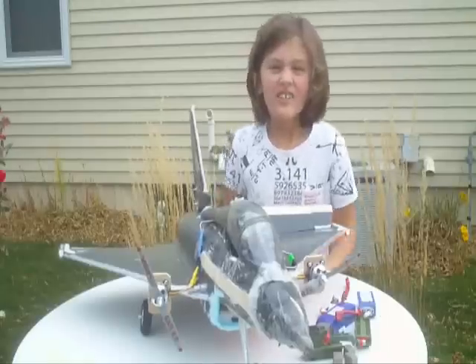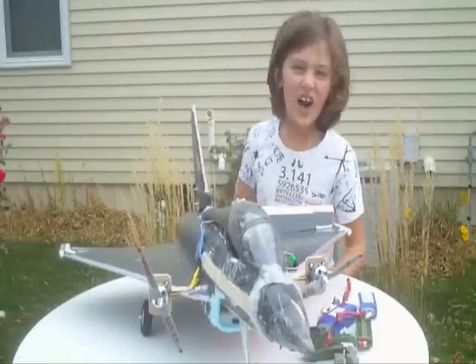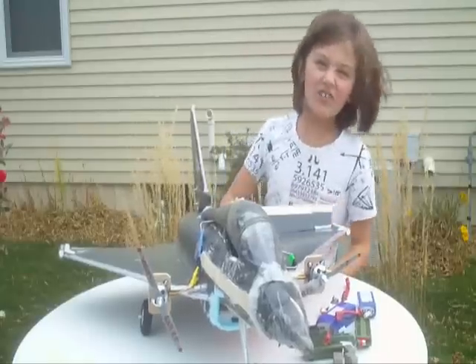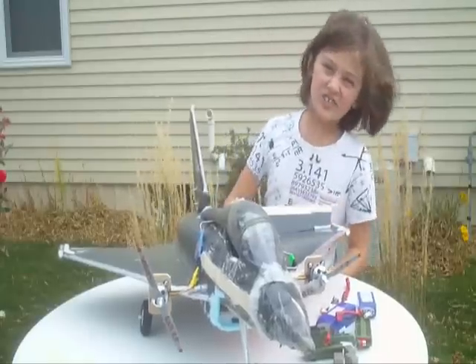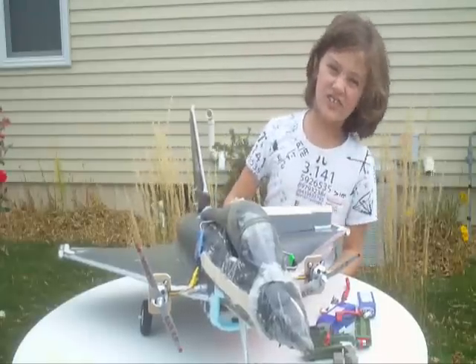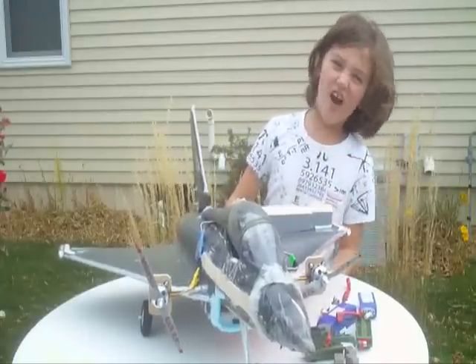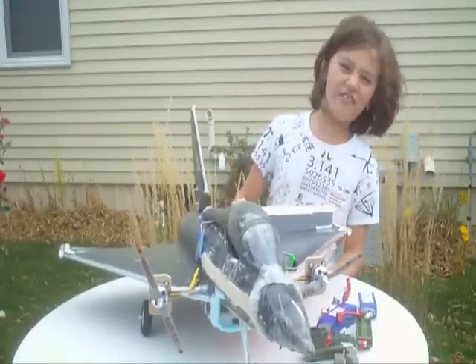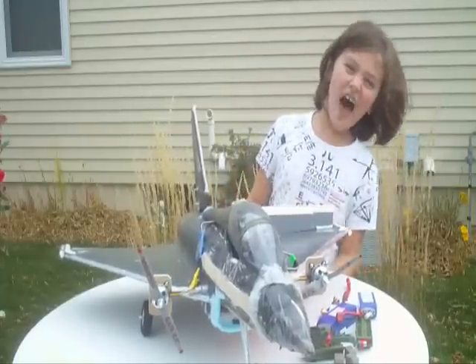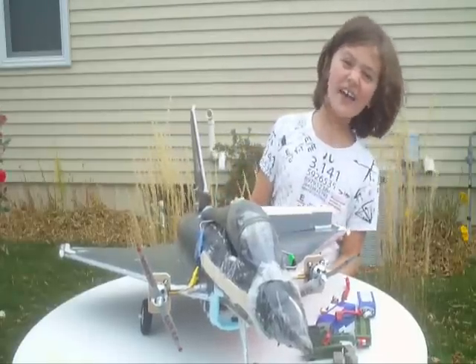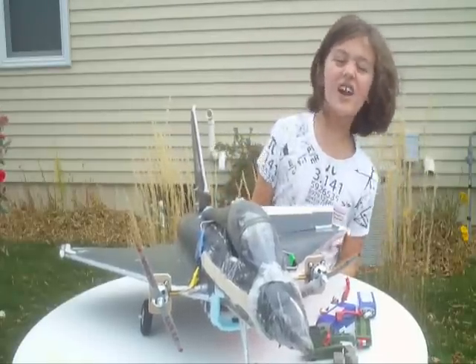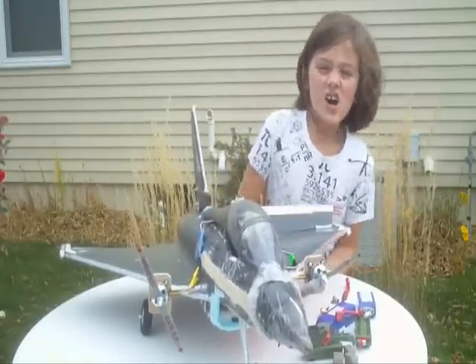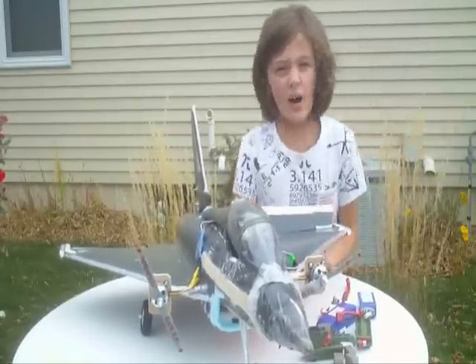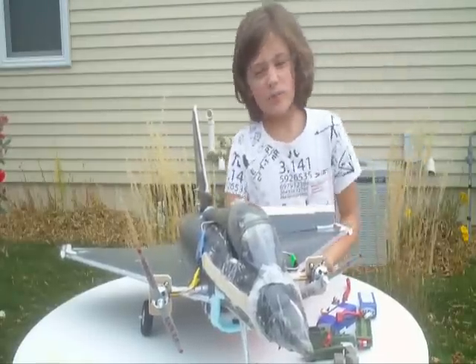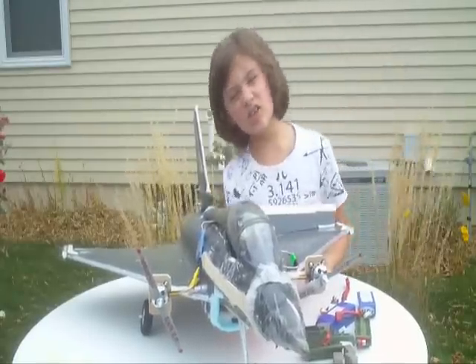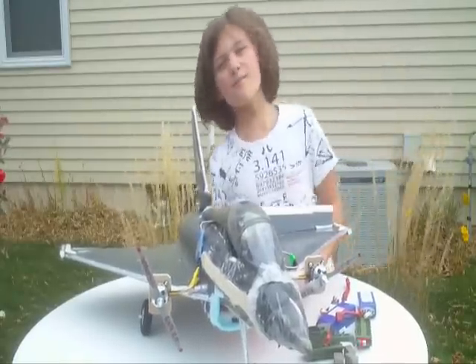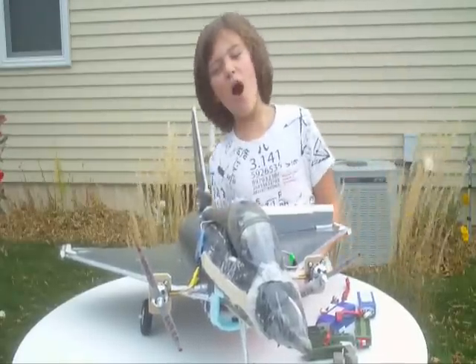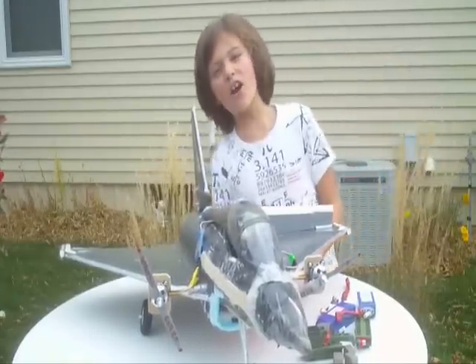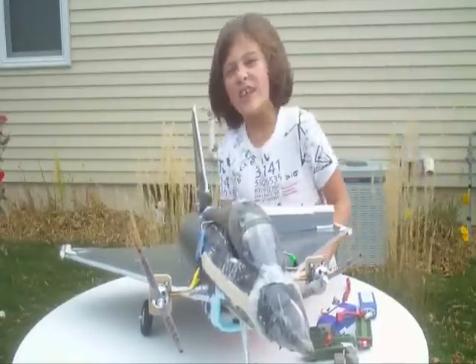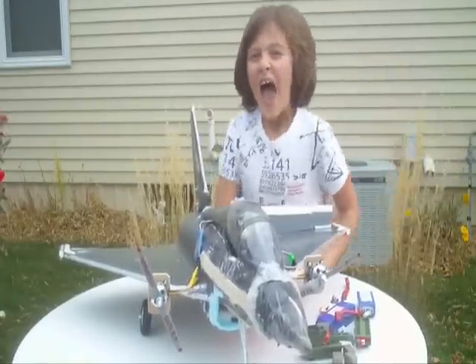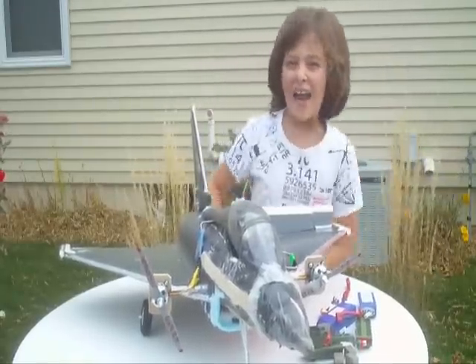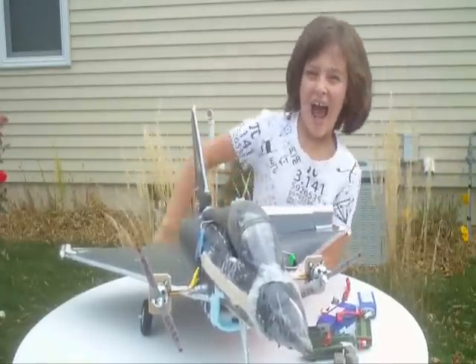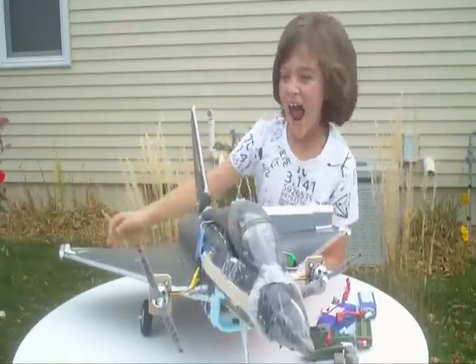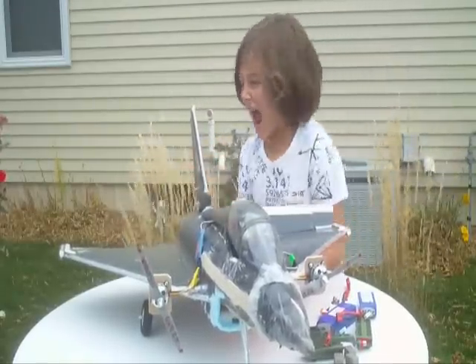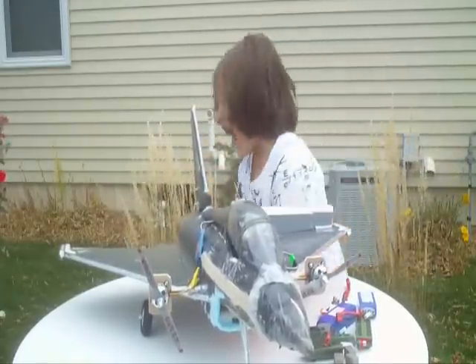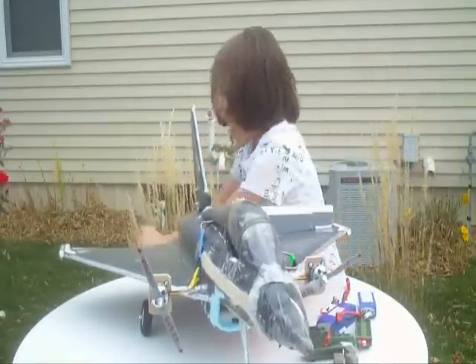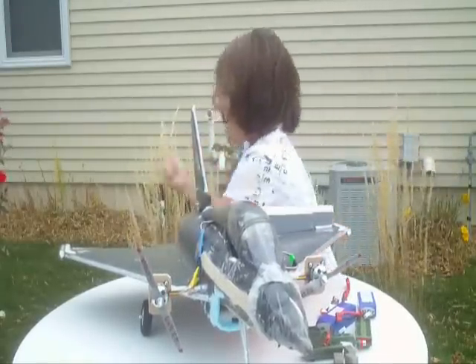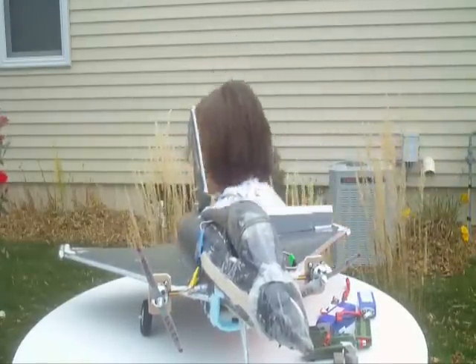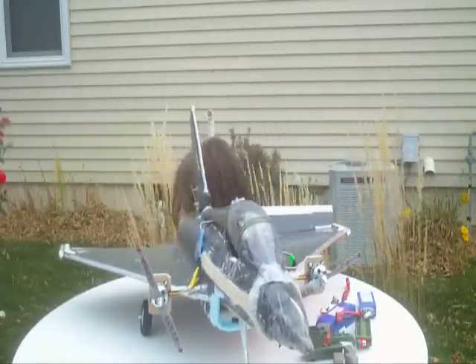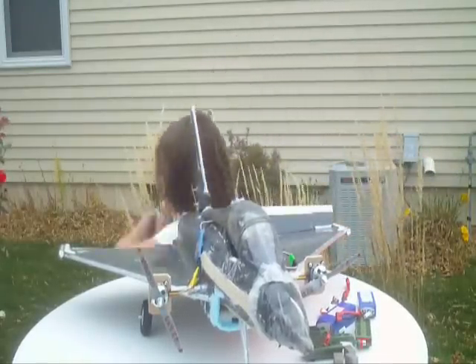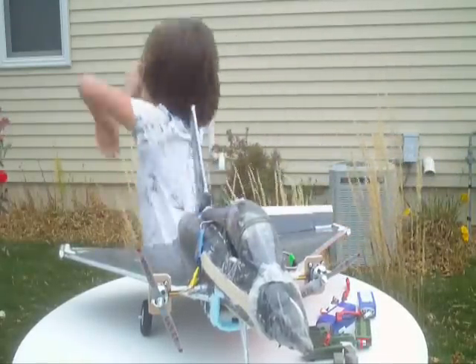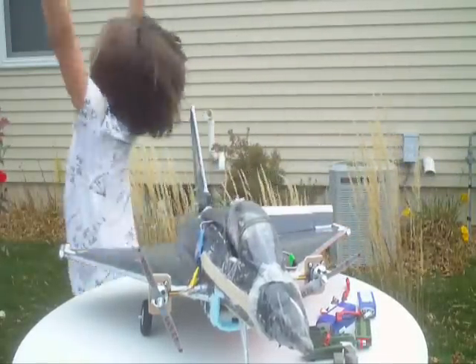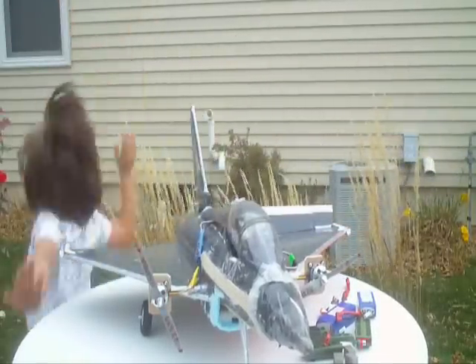So go flying, hook up two motors, and have fun!